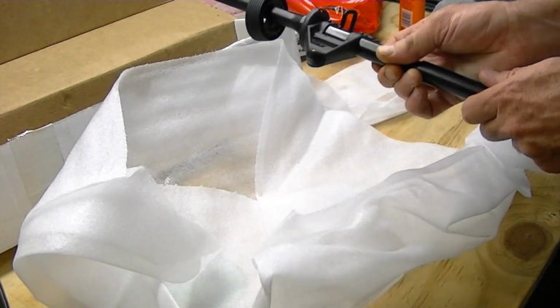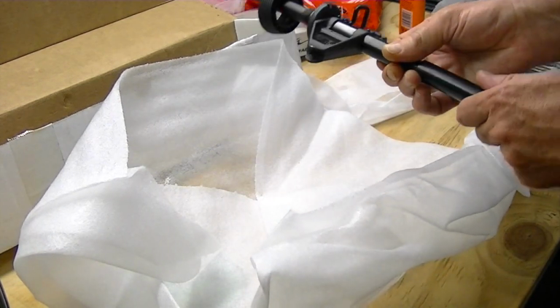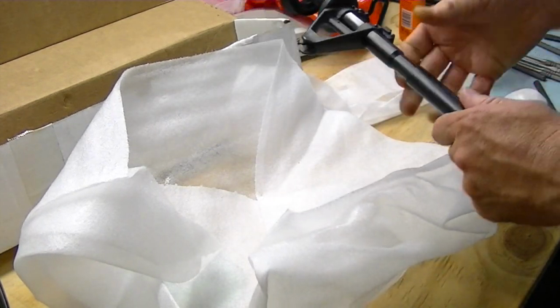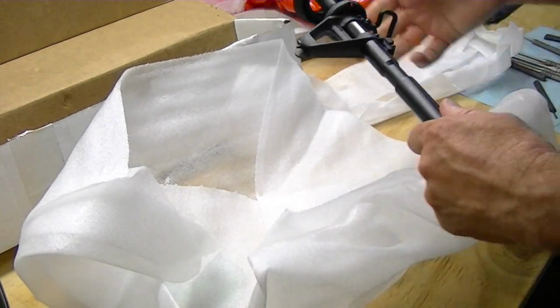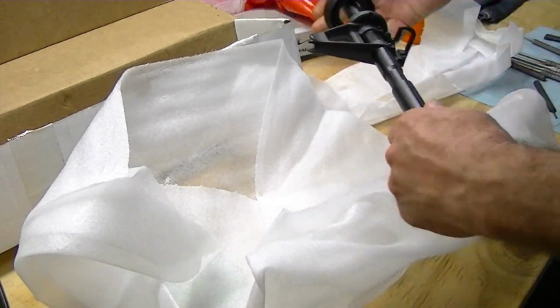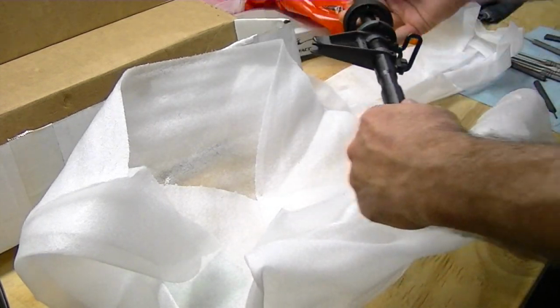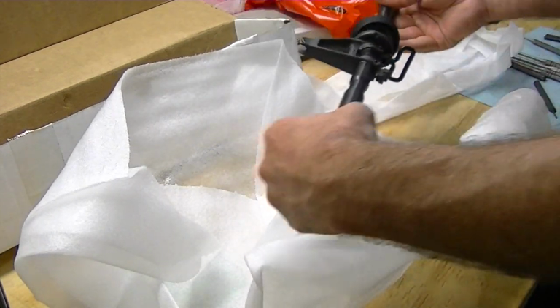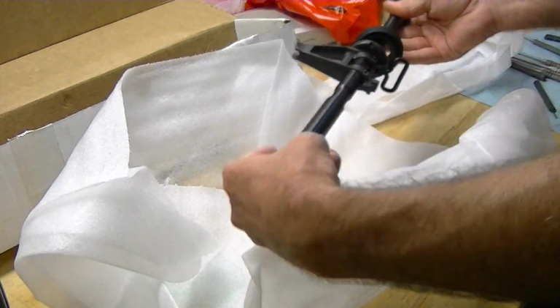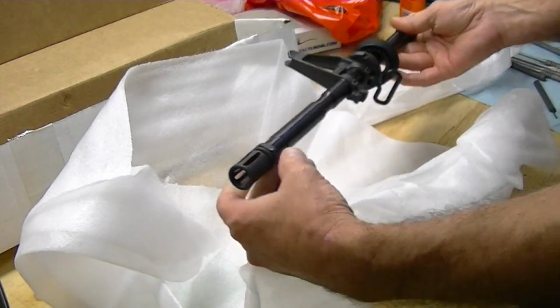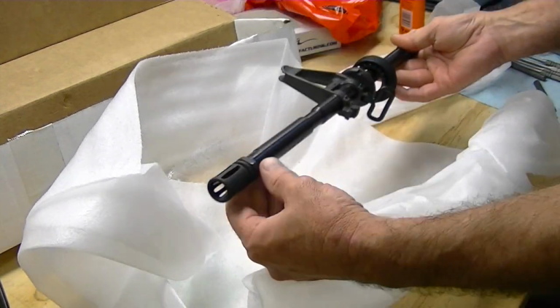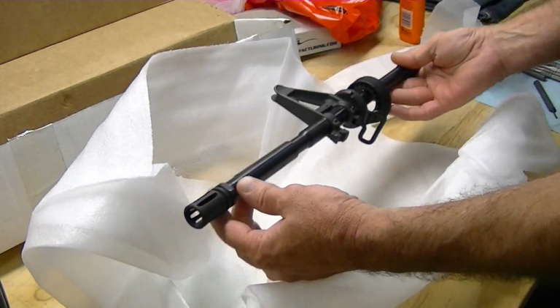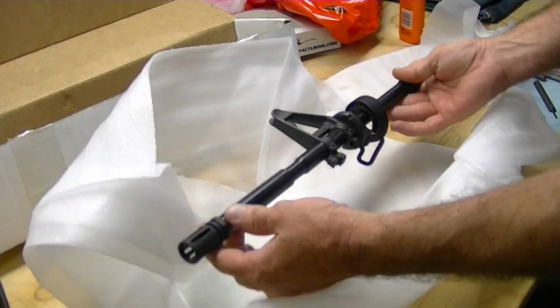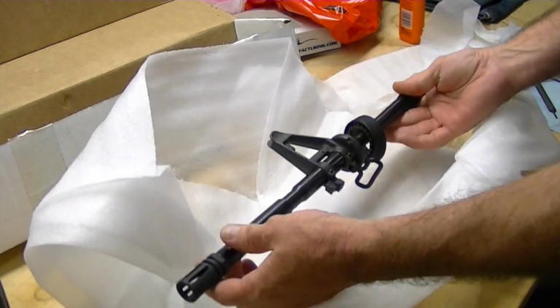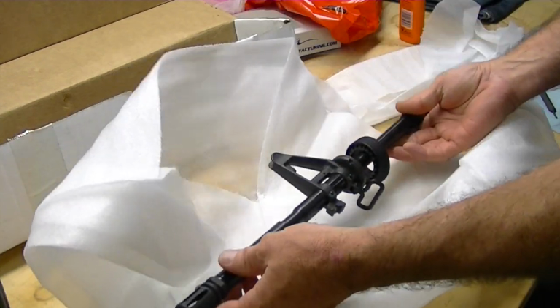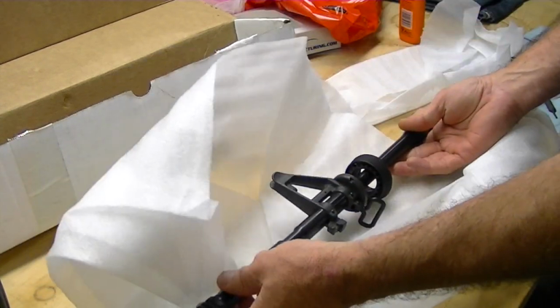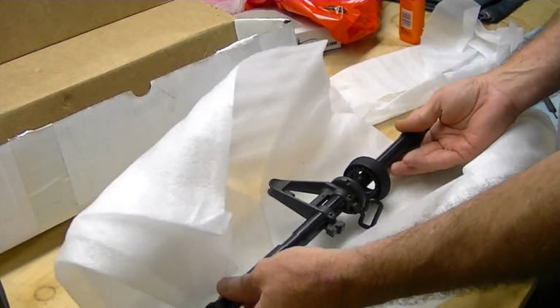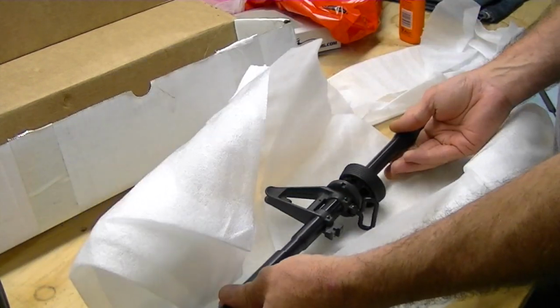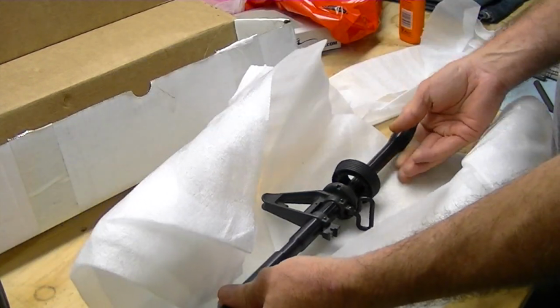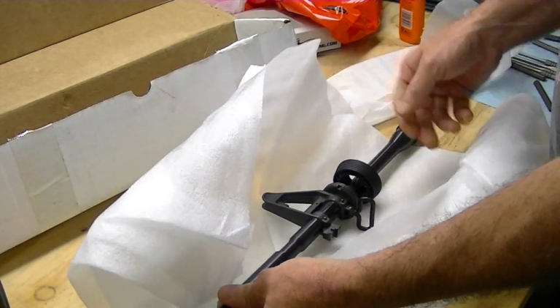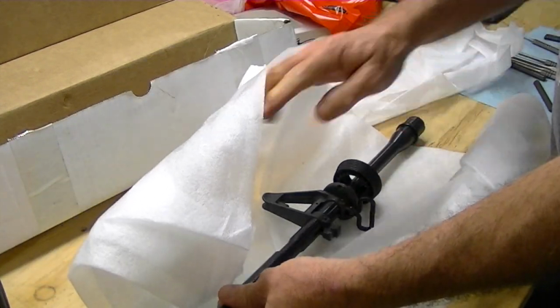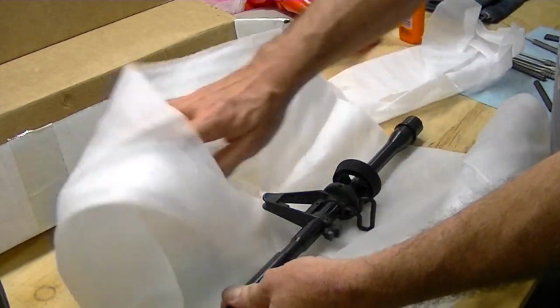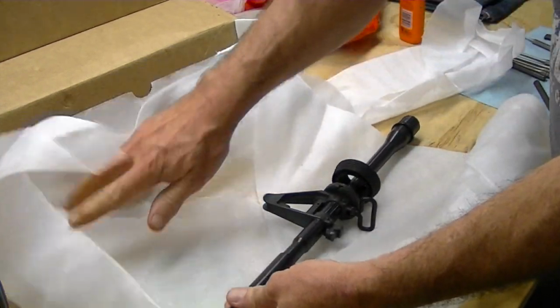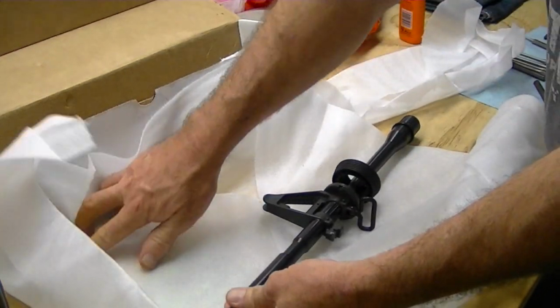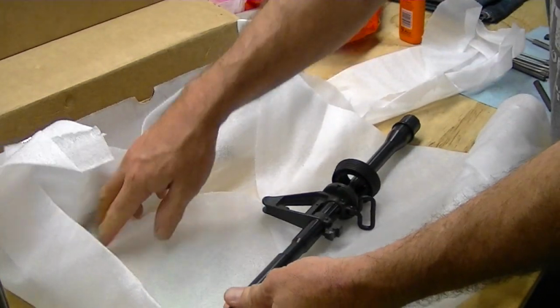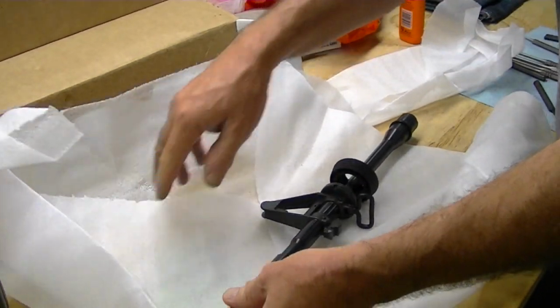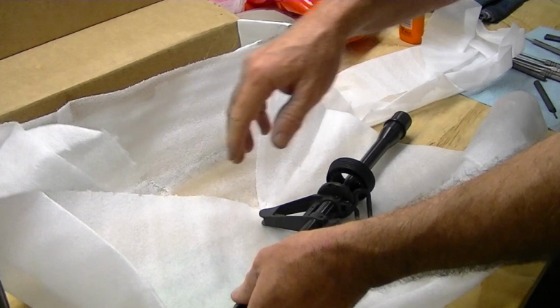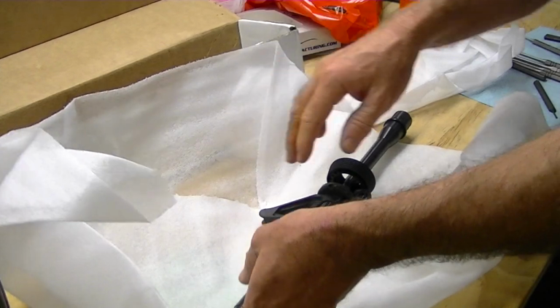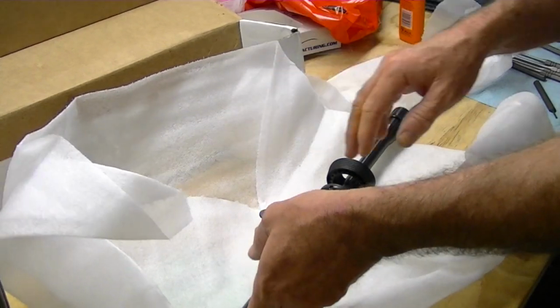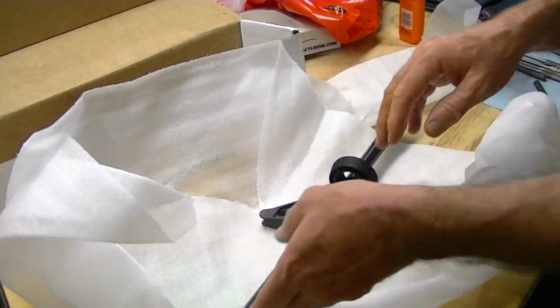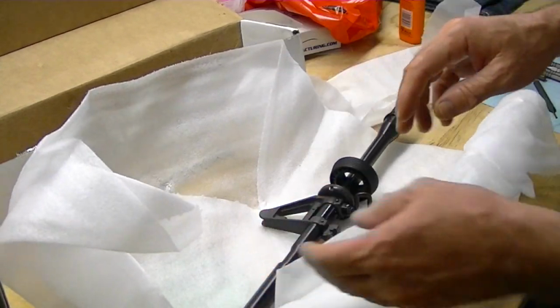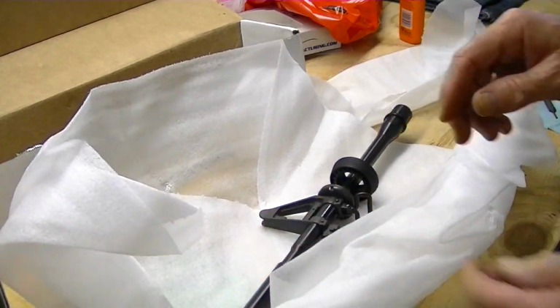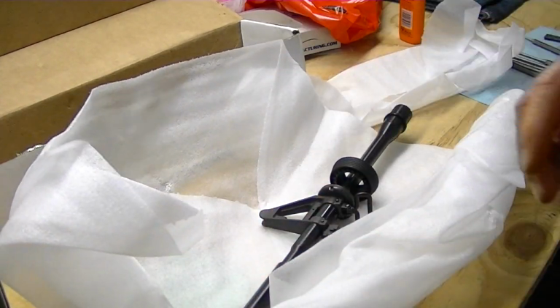Wow, the front sight and gas block assembly is already mounted to it. Nice. Let me get this off the tripod.